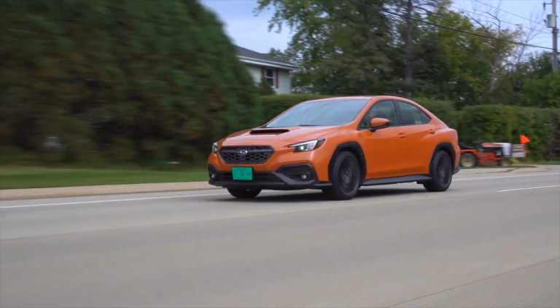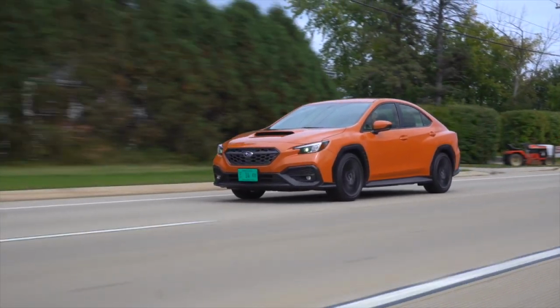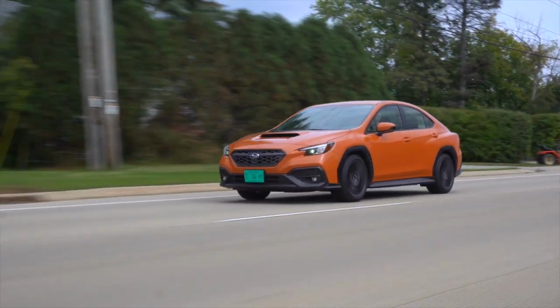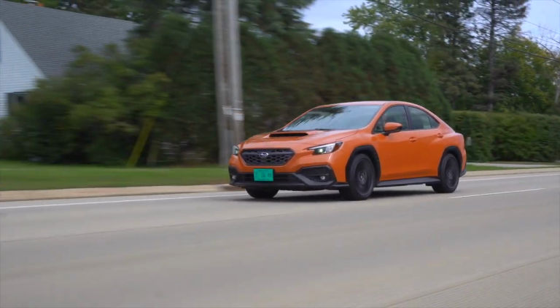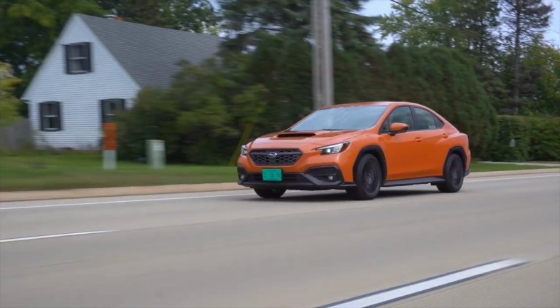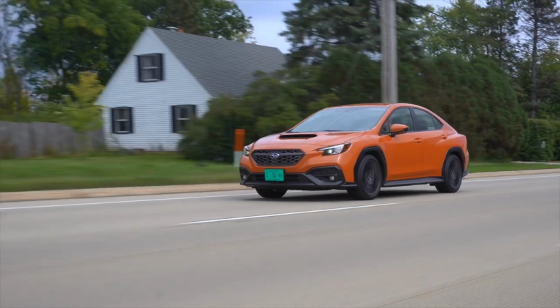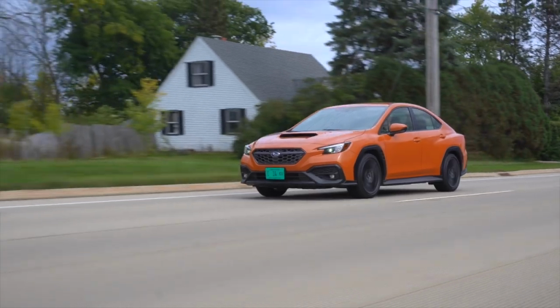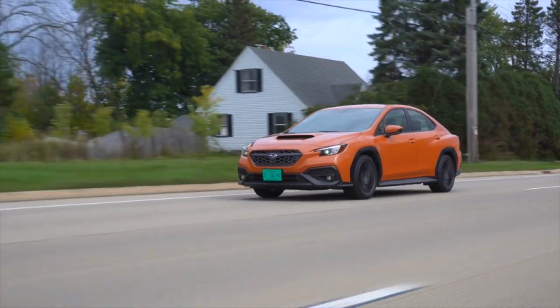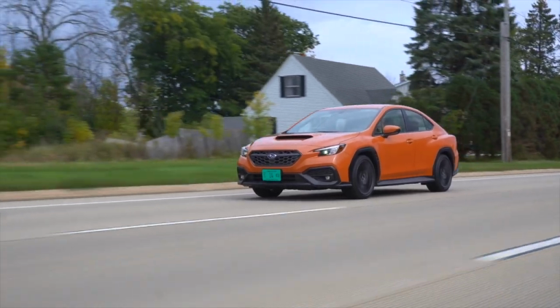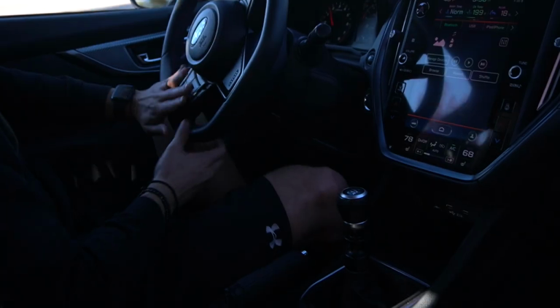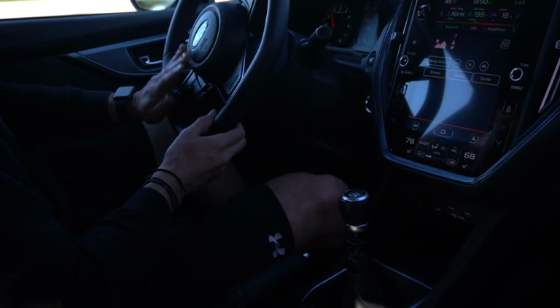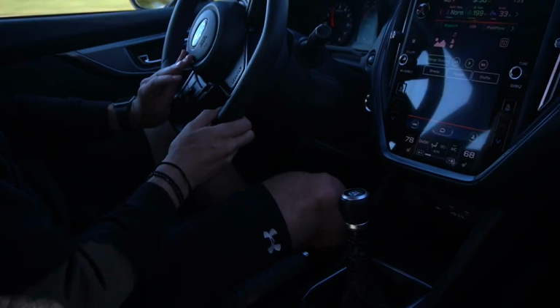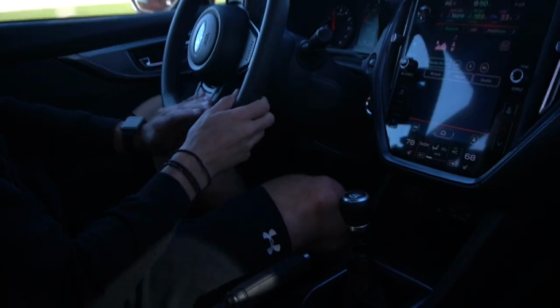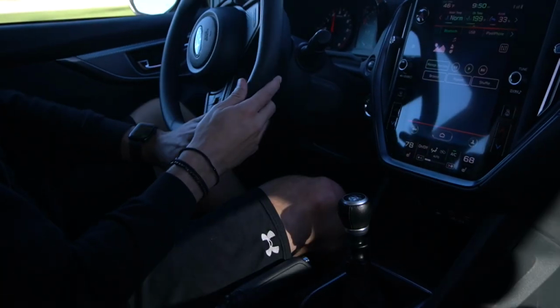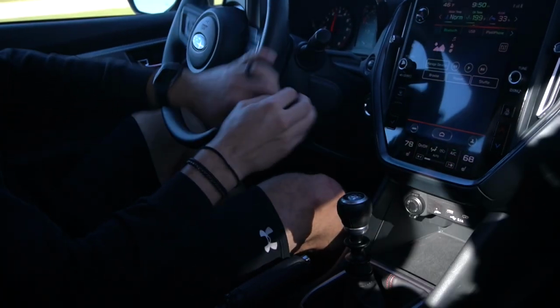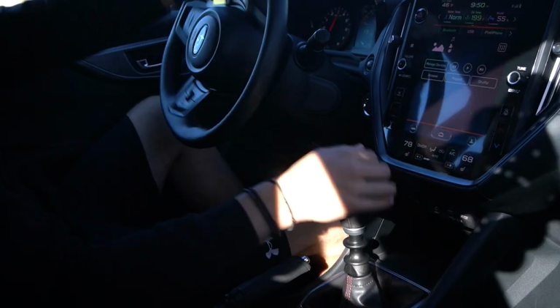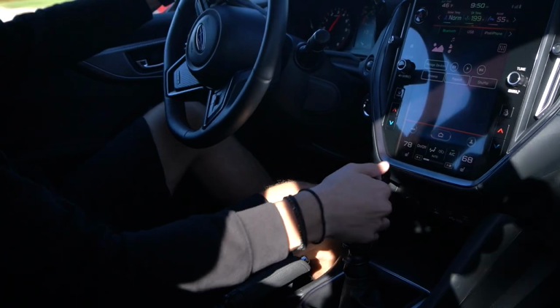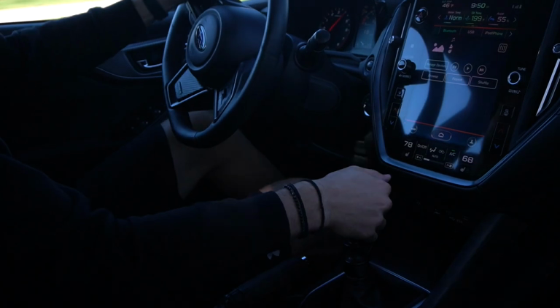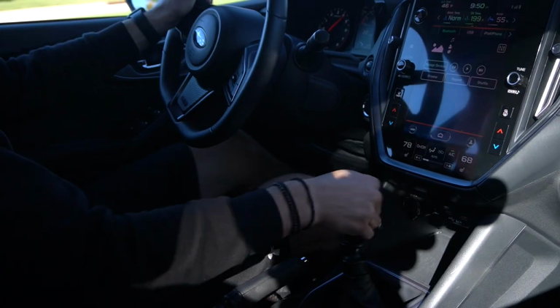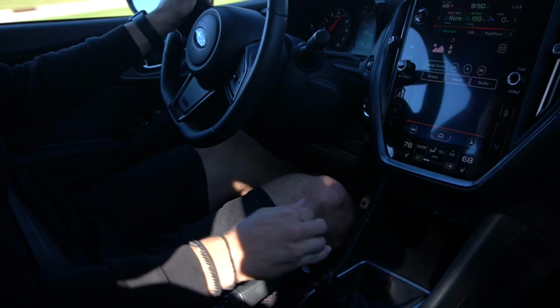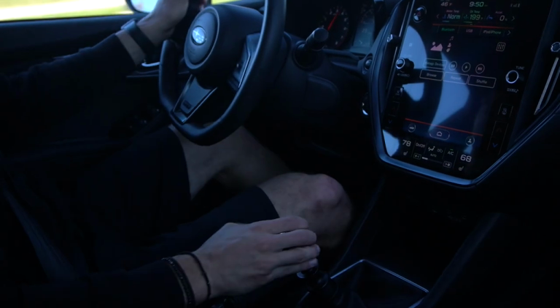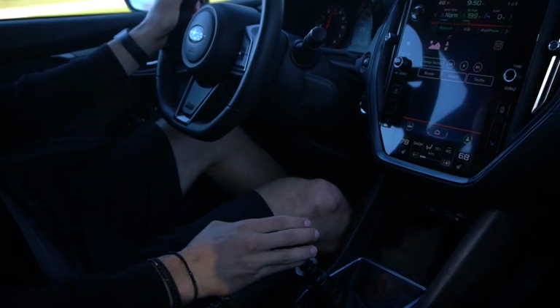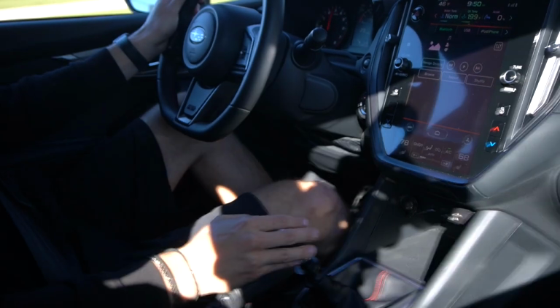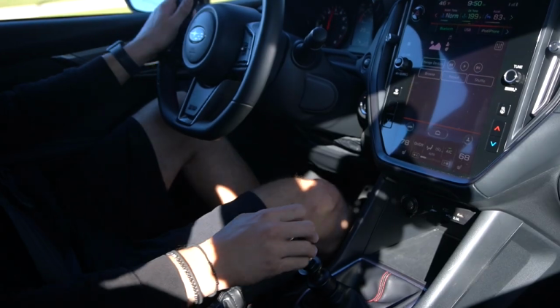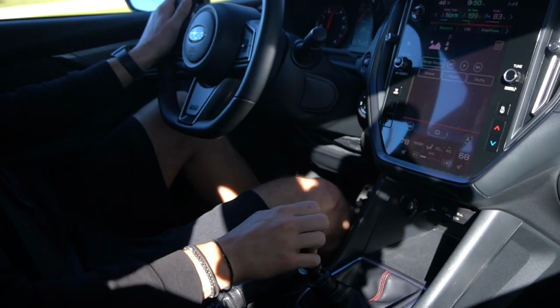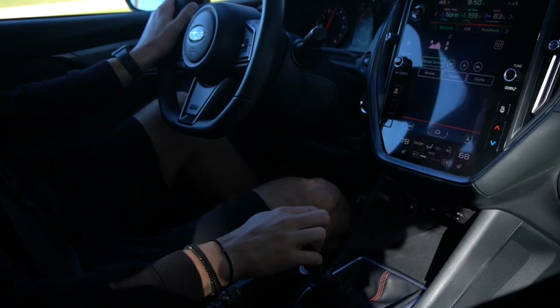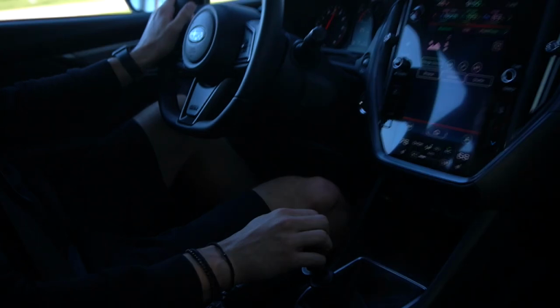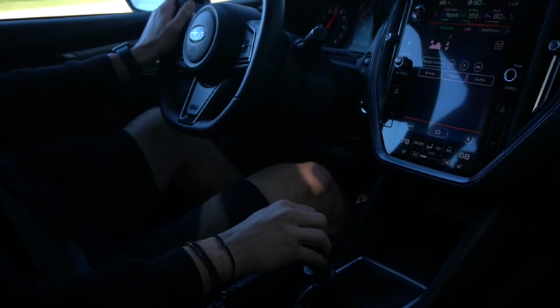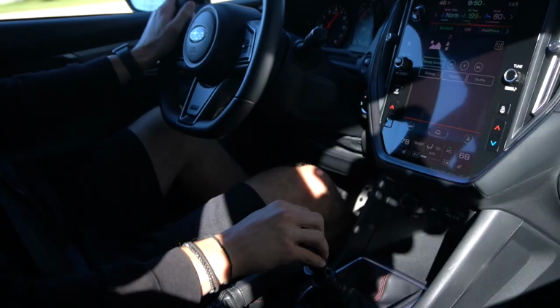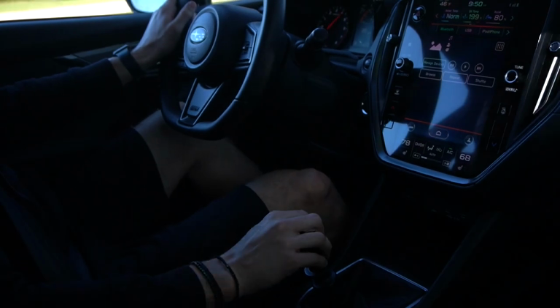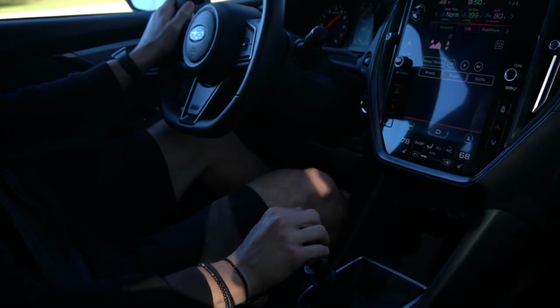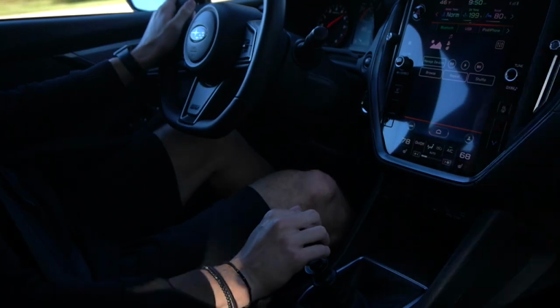Outside of boost, the engine is fairly gutless, but once the boost hits you feel like you're doing some big wave surfing, riding the barrel of torque all the way to redline.